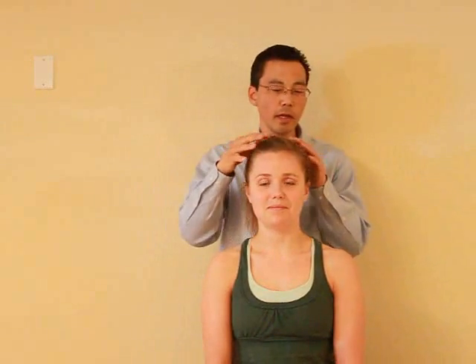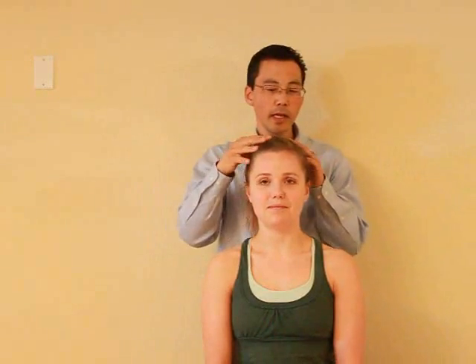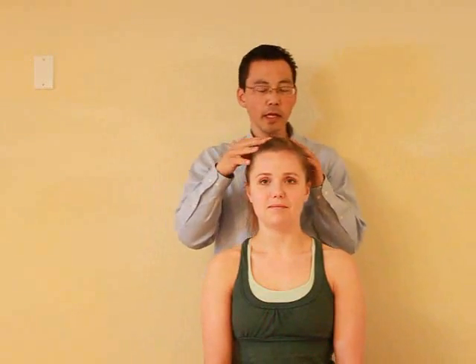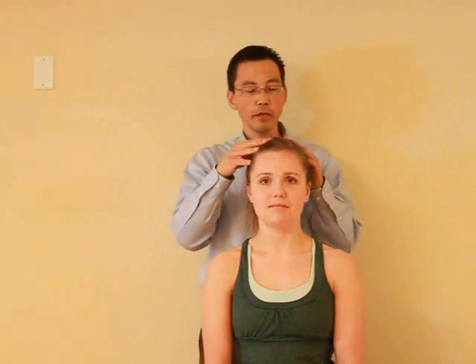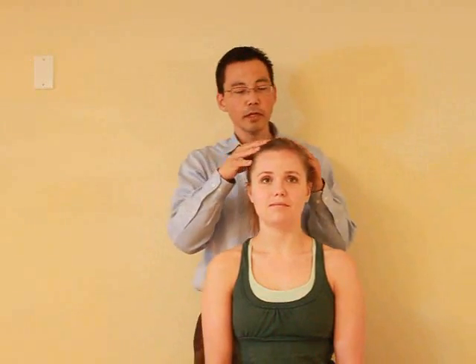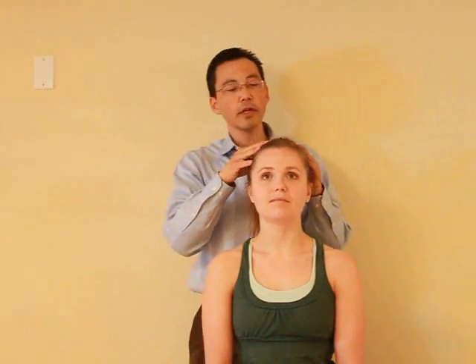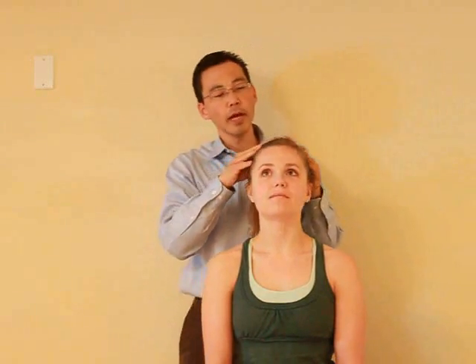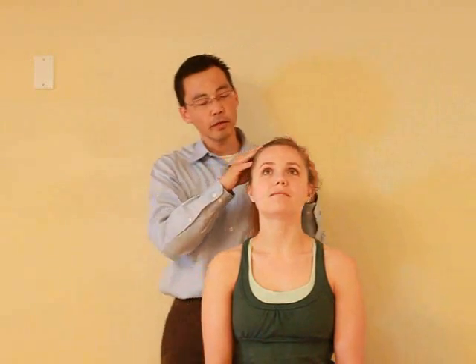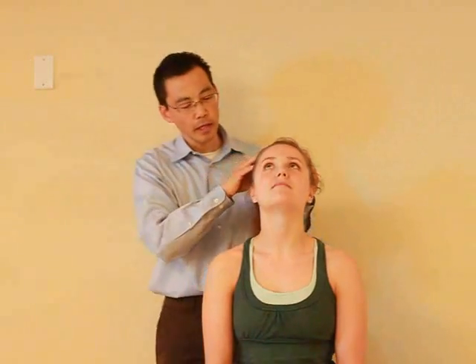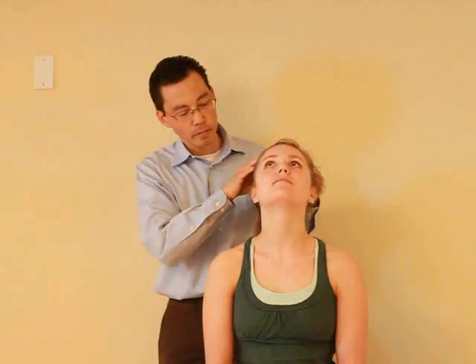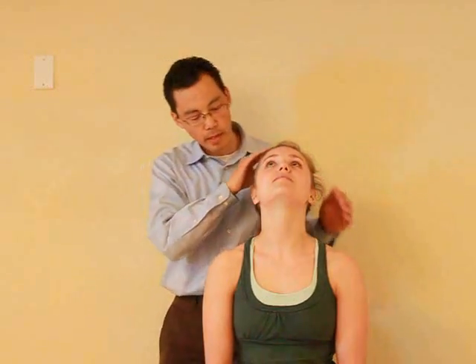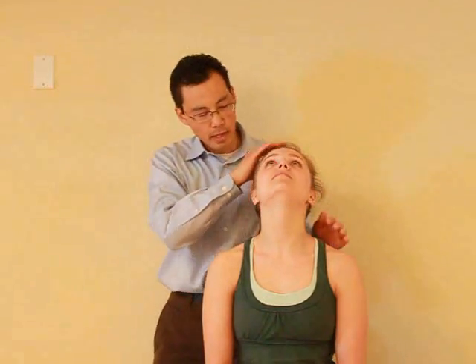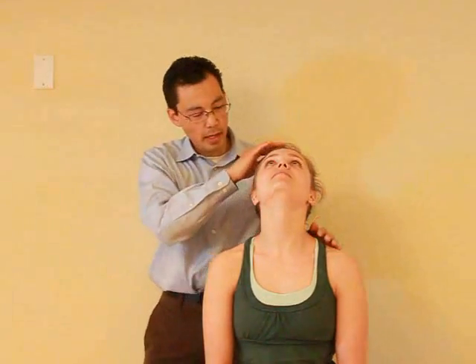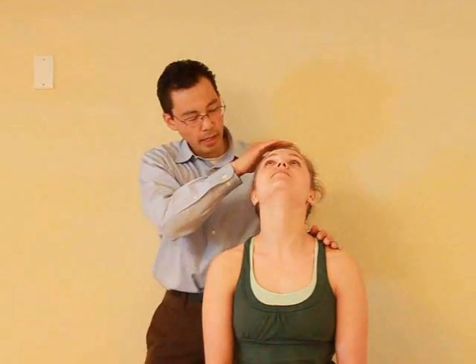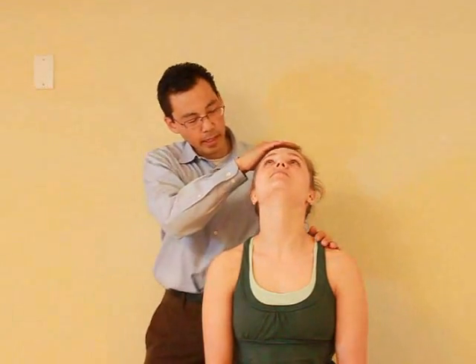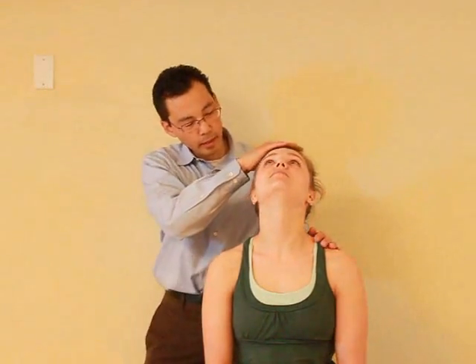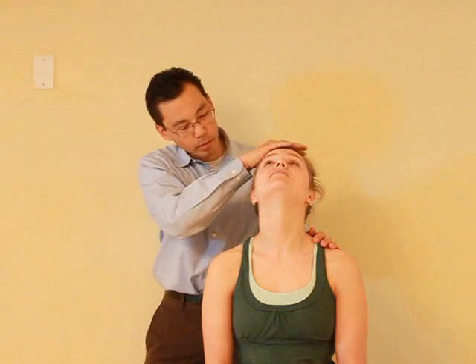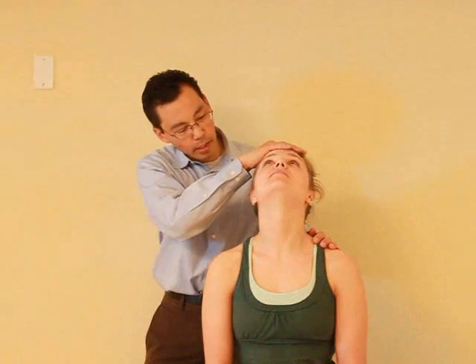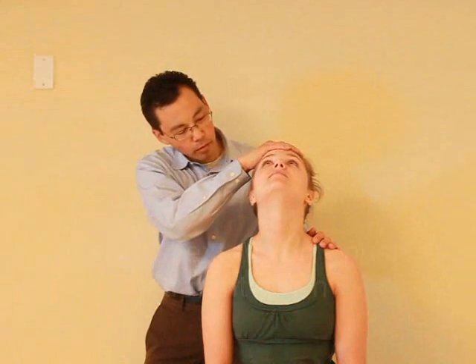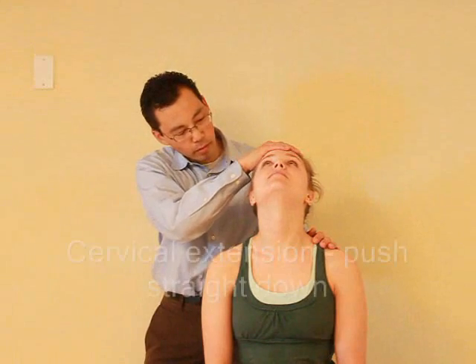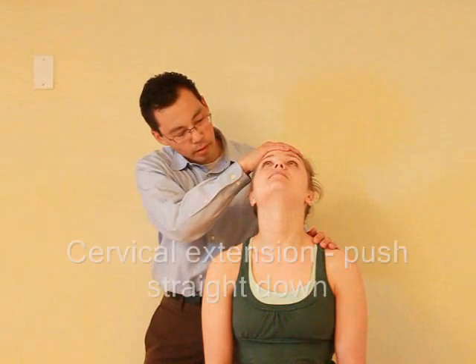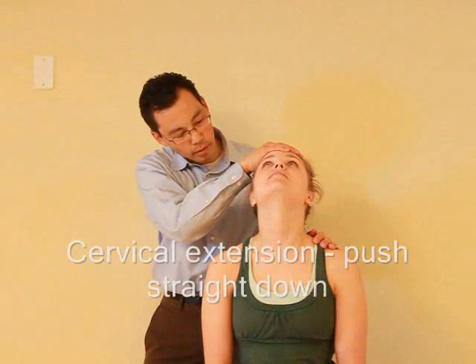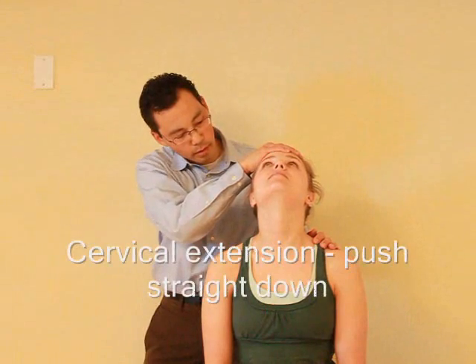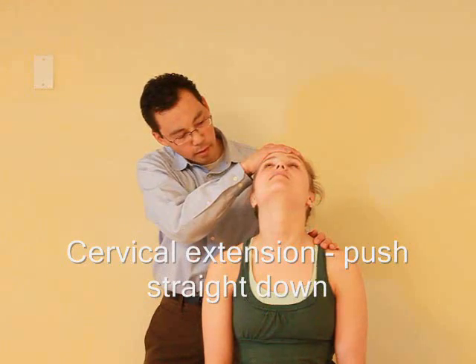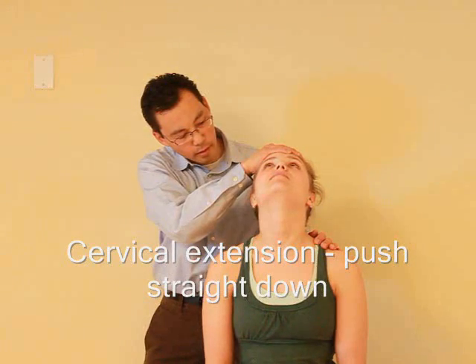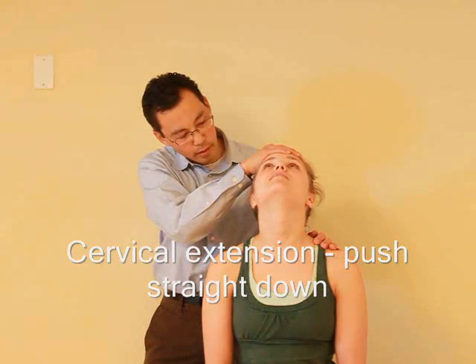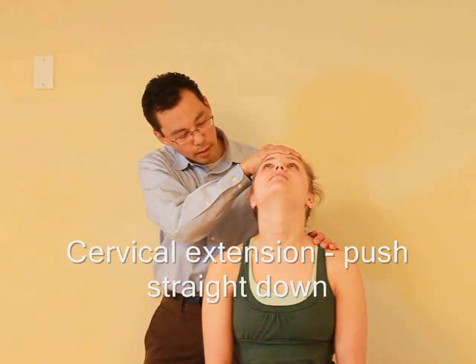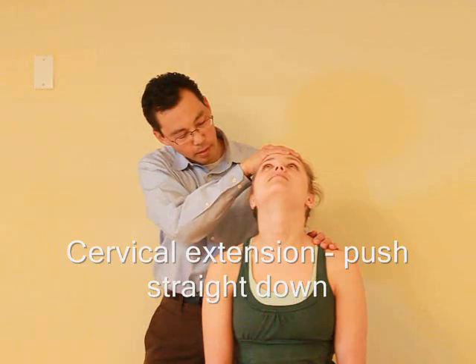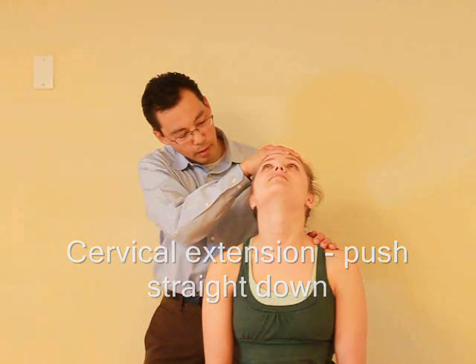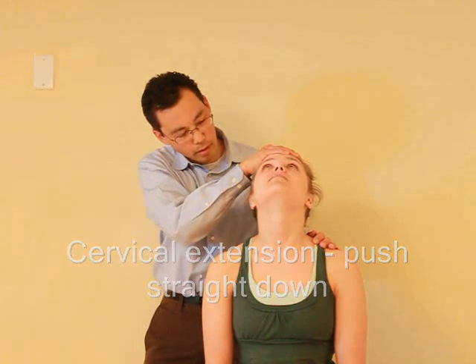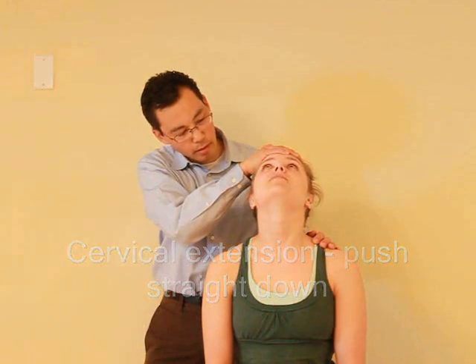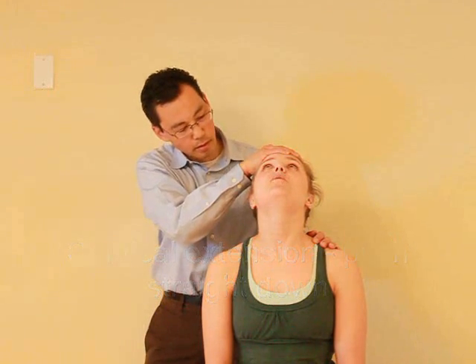Can I have you tilt your head back, looking up? And again I am going to push down. Any pain there? Nope.